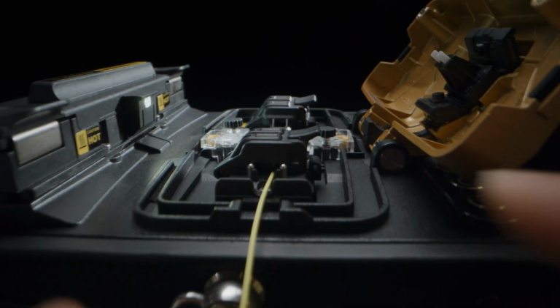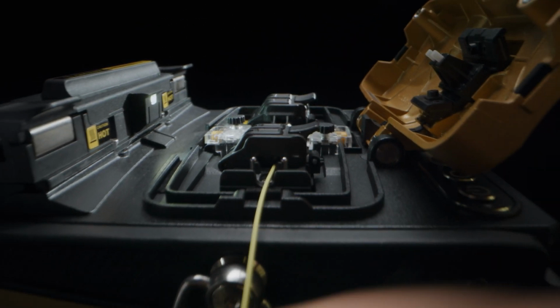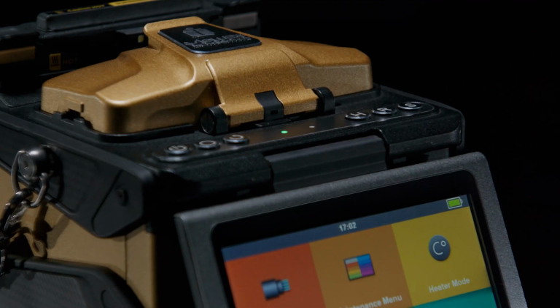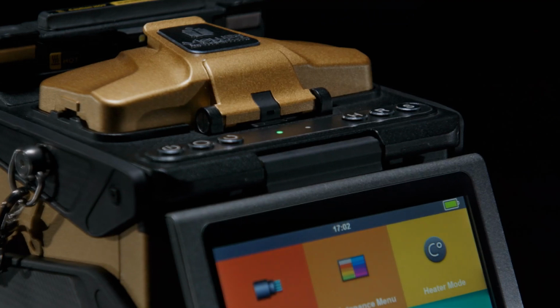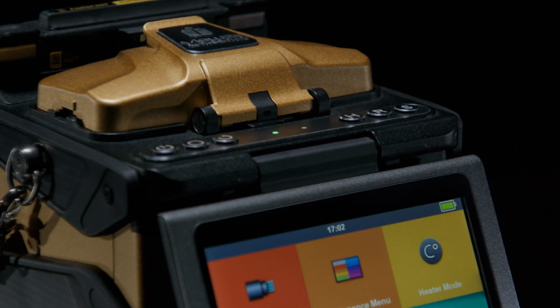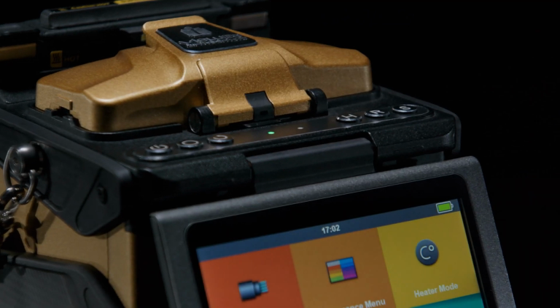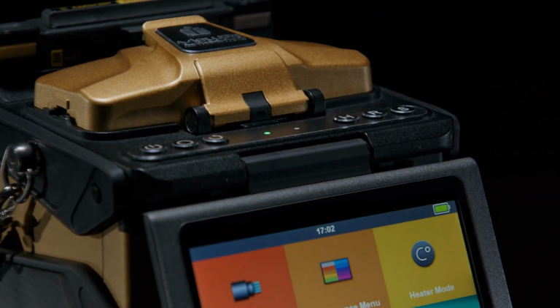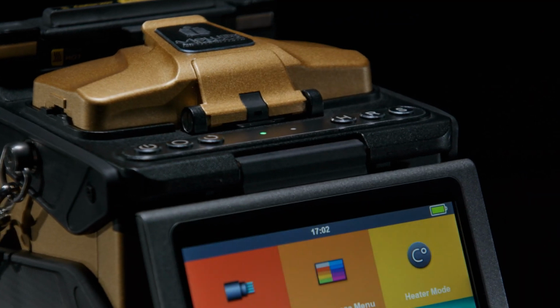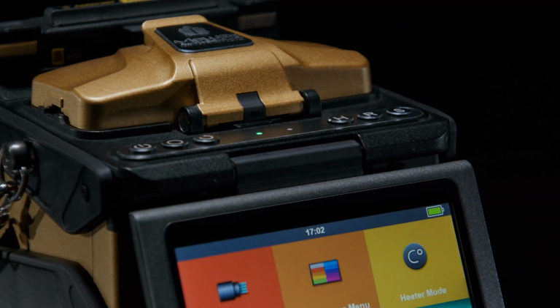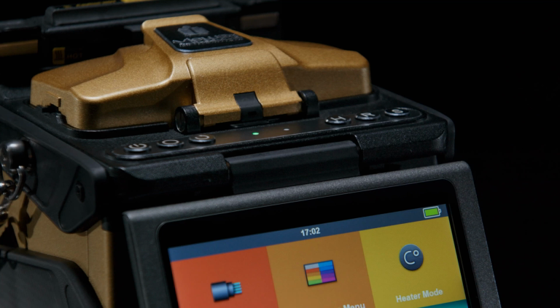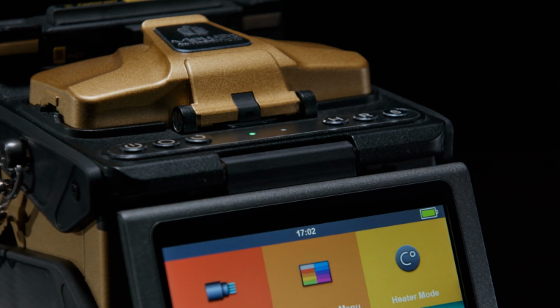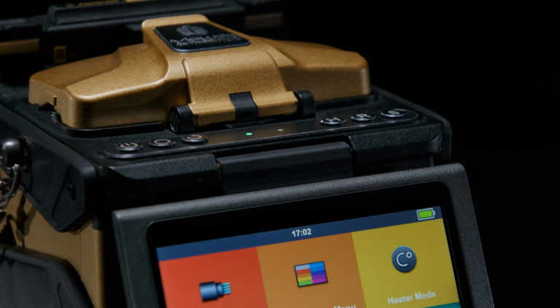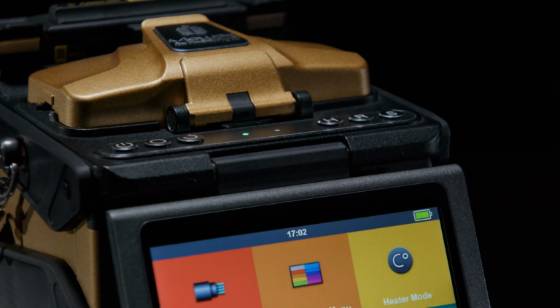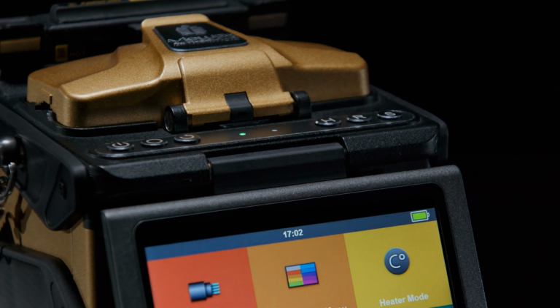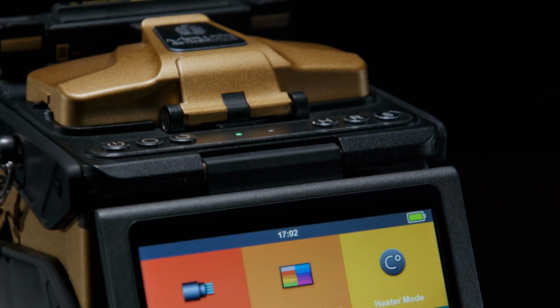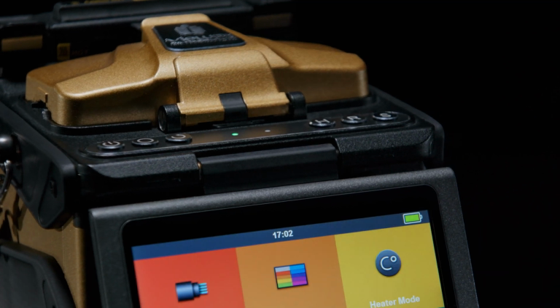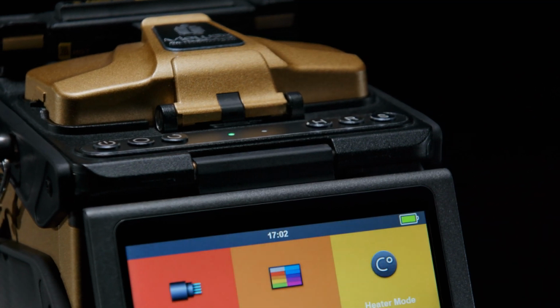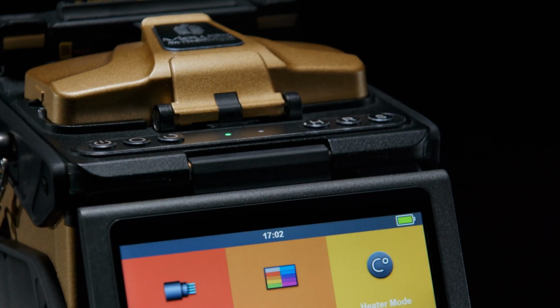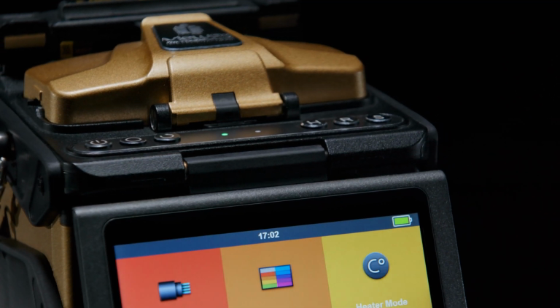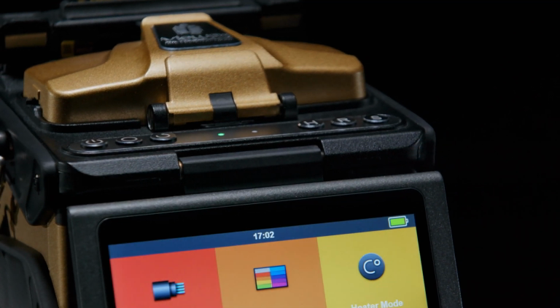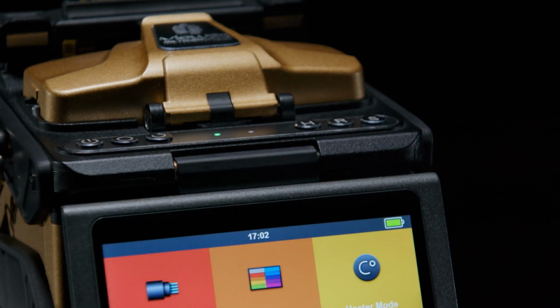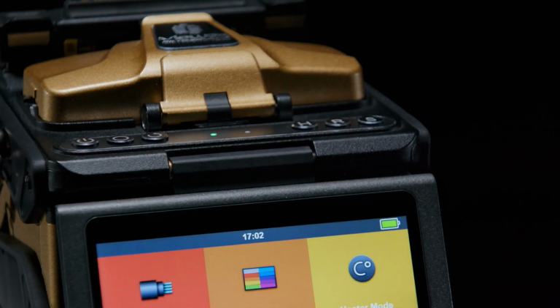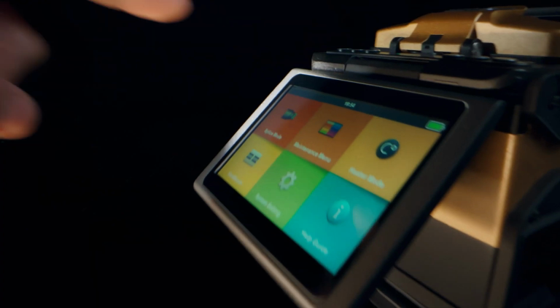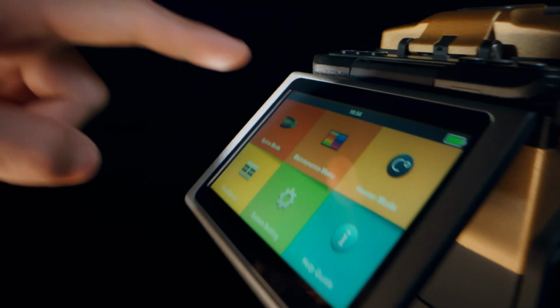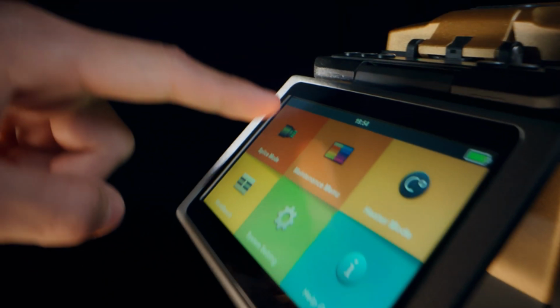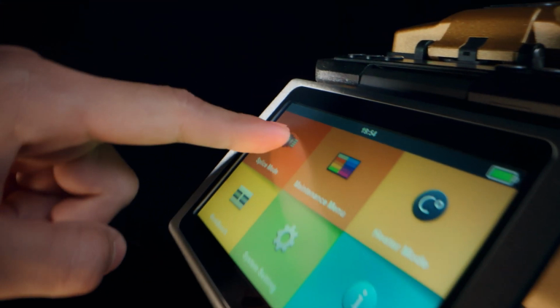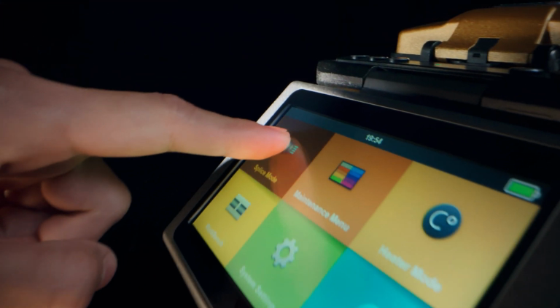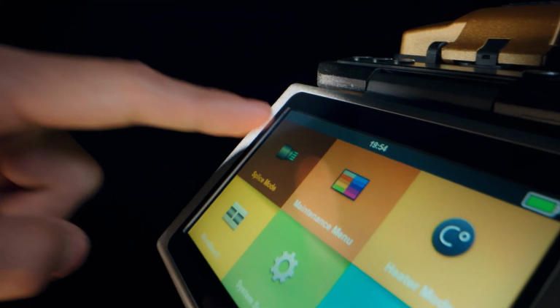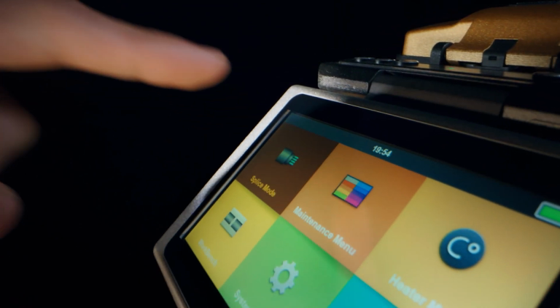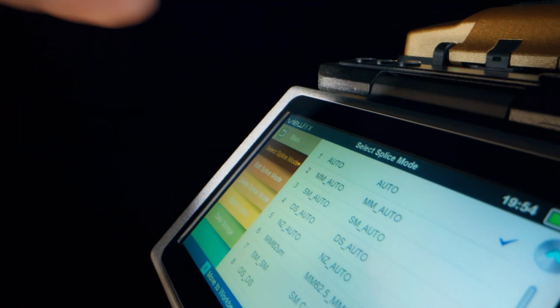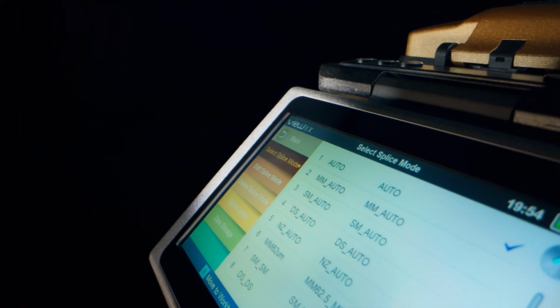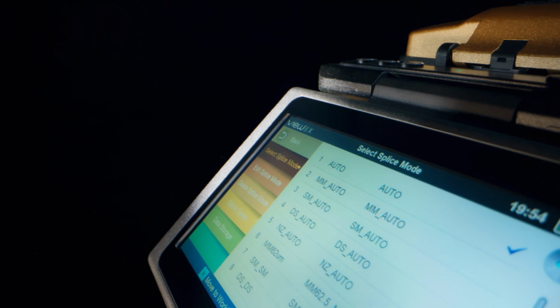We've also harmoniously blended design with pinpoint accuracy, delivering a newly improved user-centric interface.